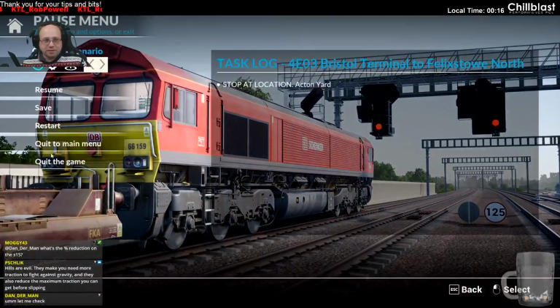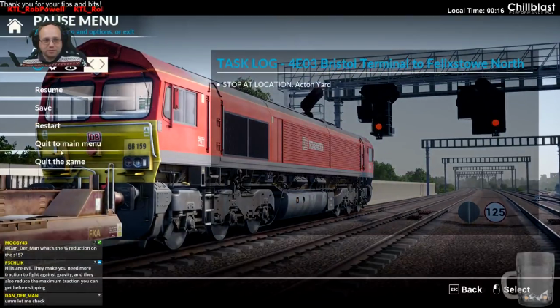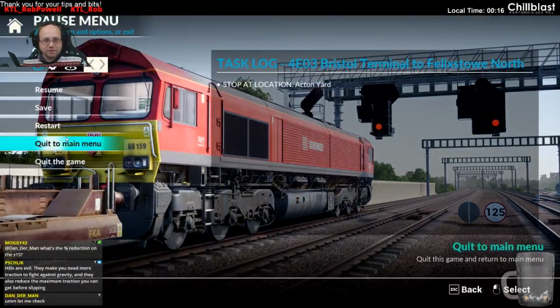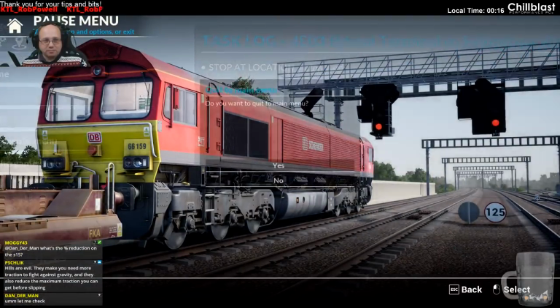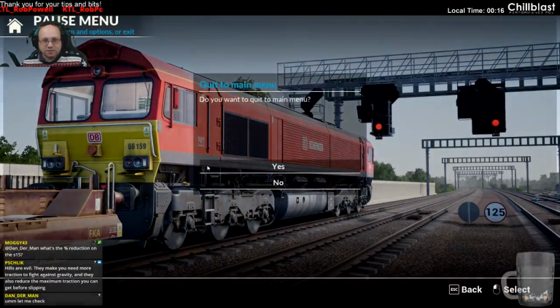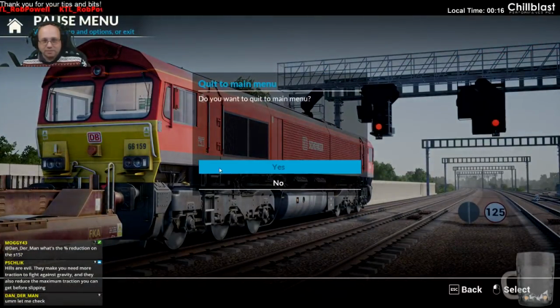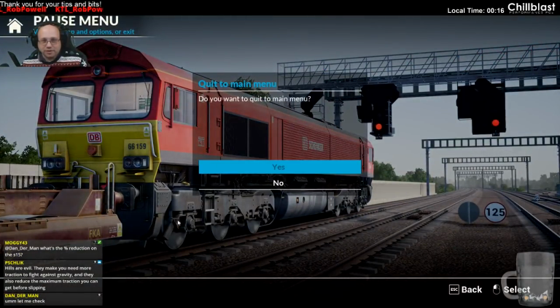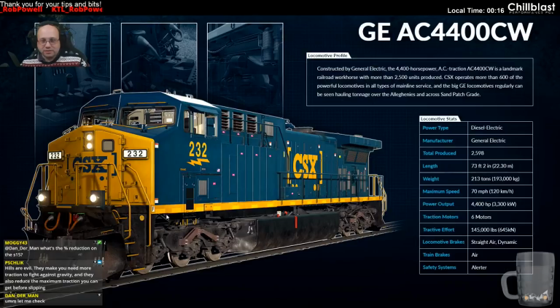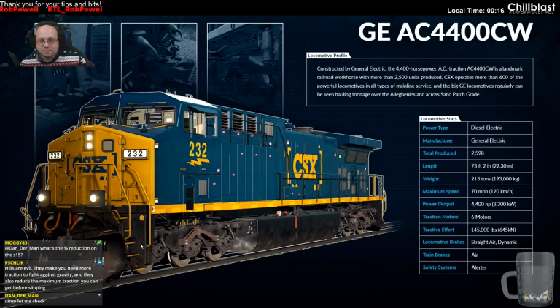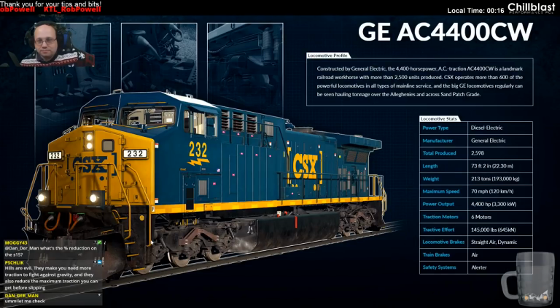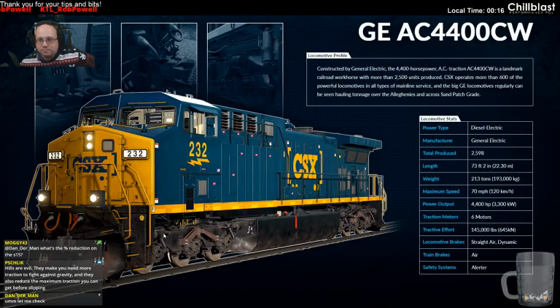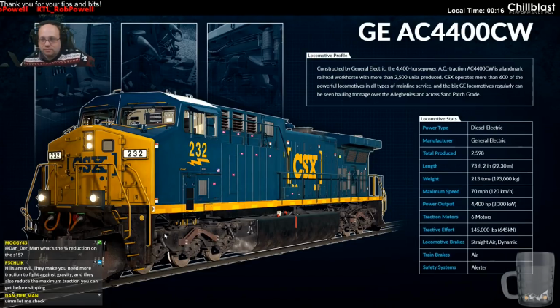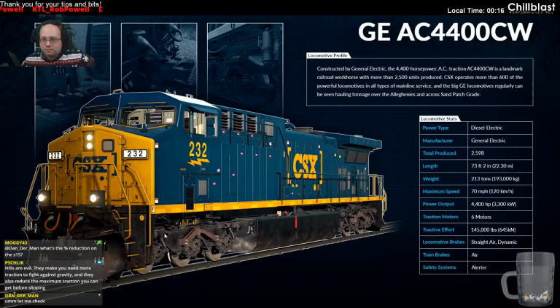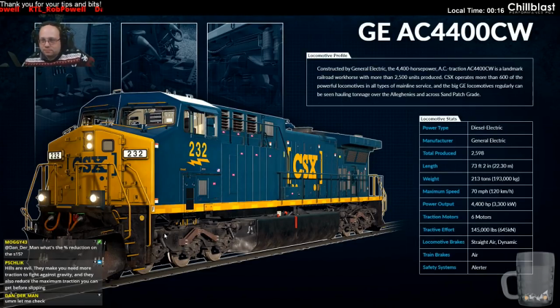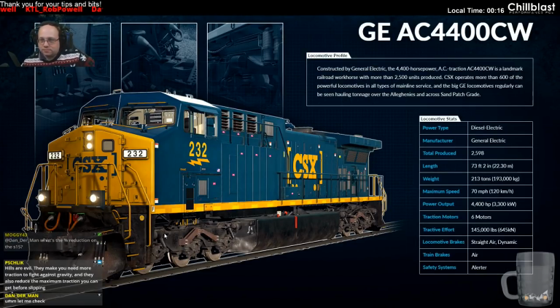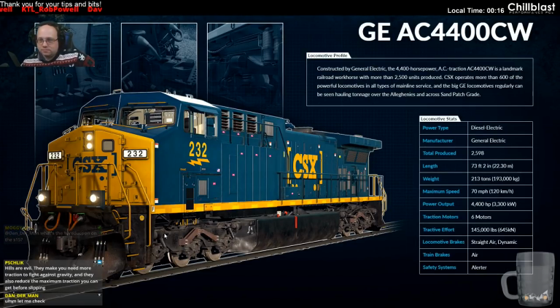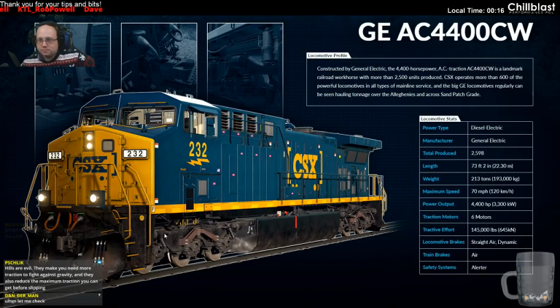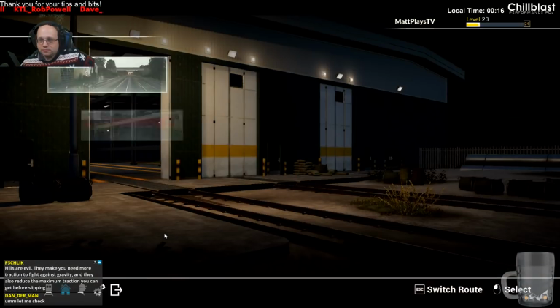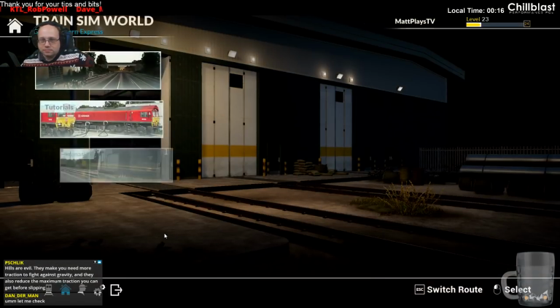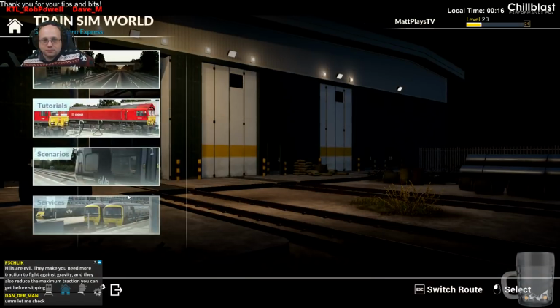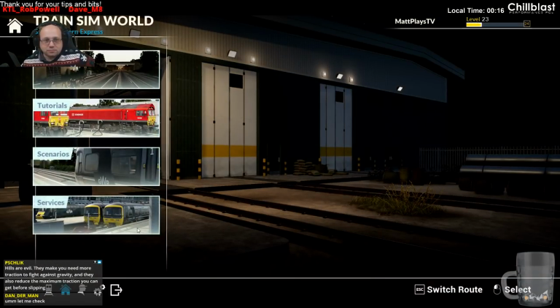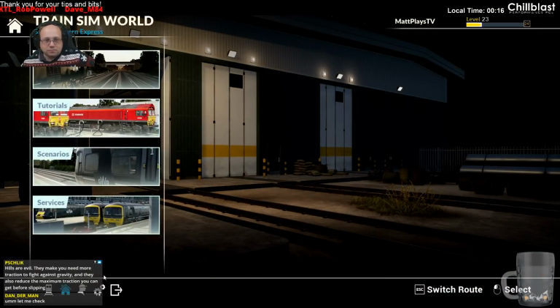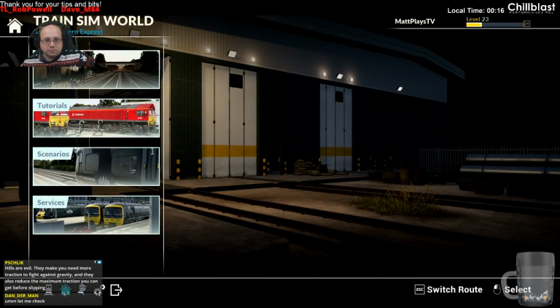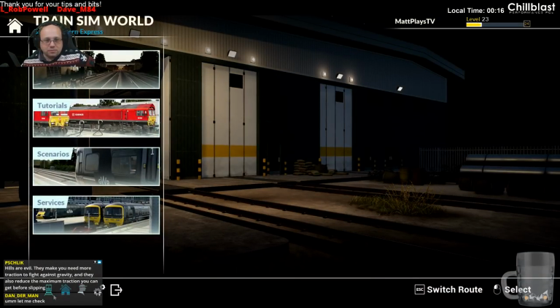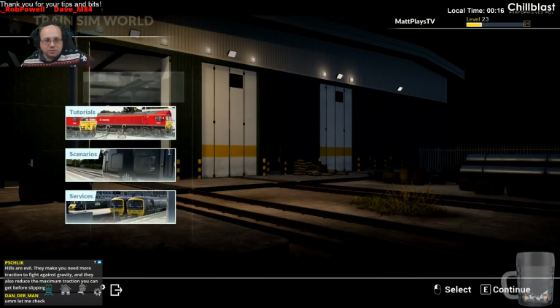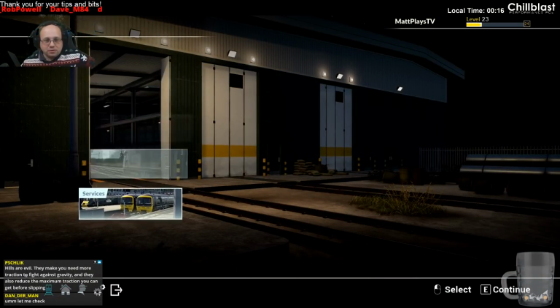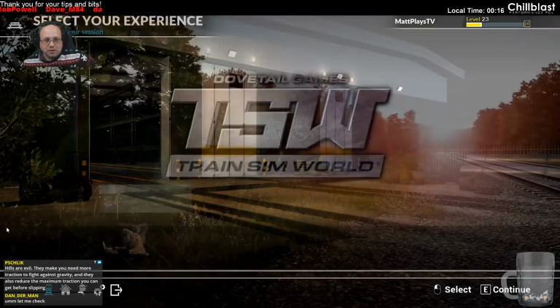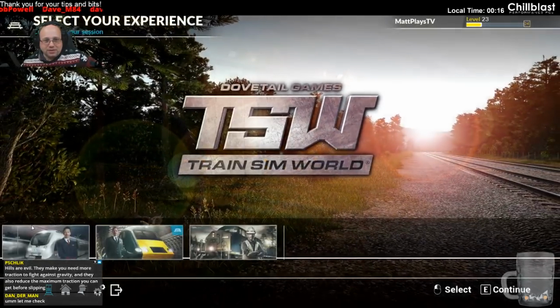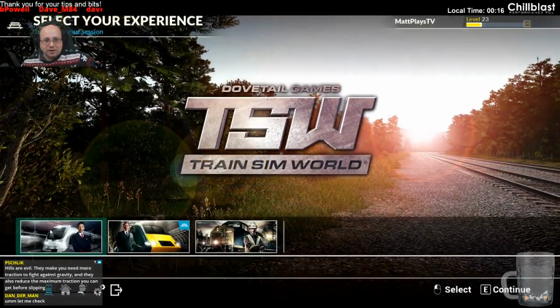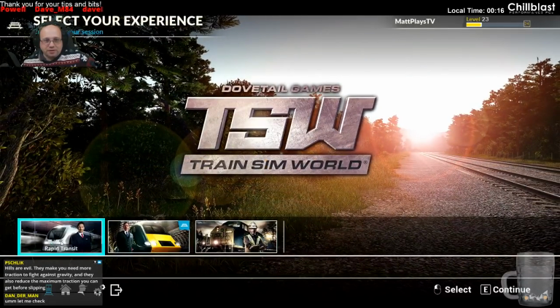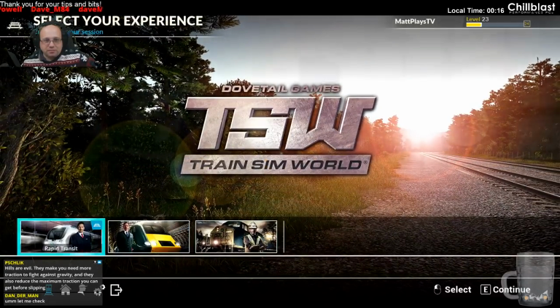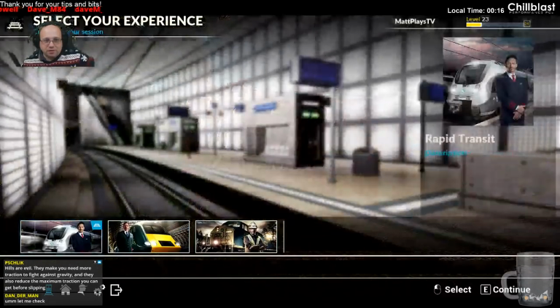Back to rapid transit, and let's have a night time run.